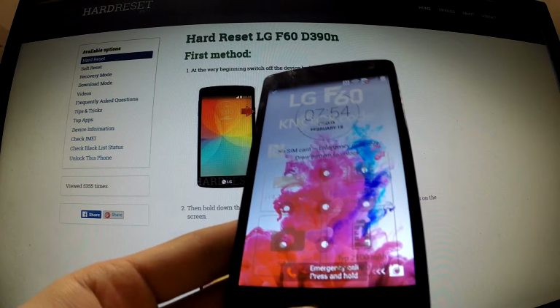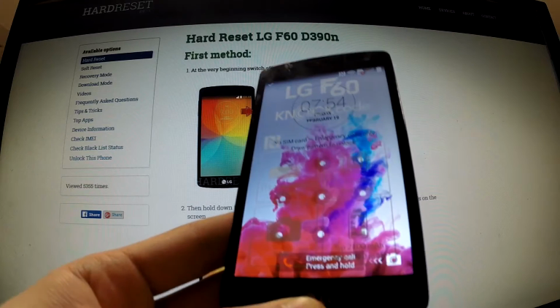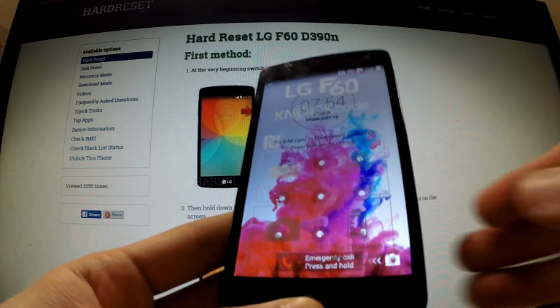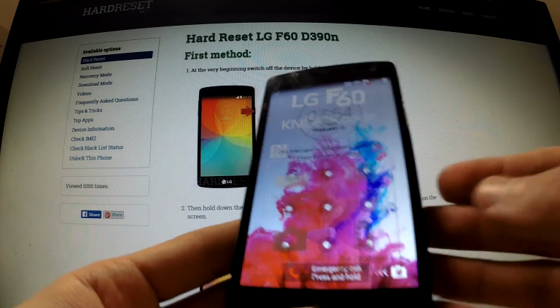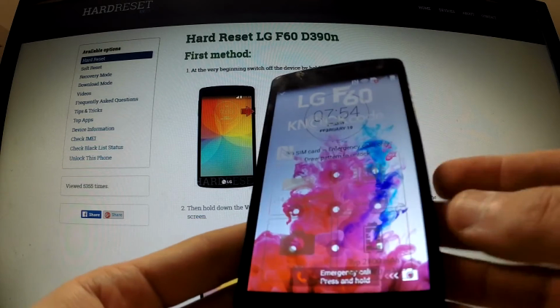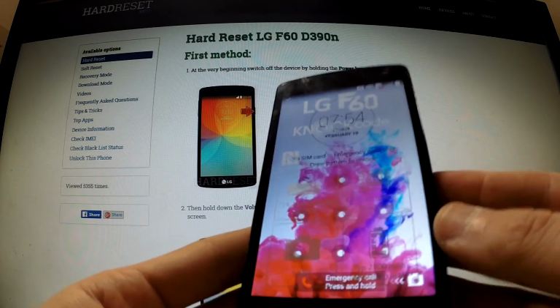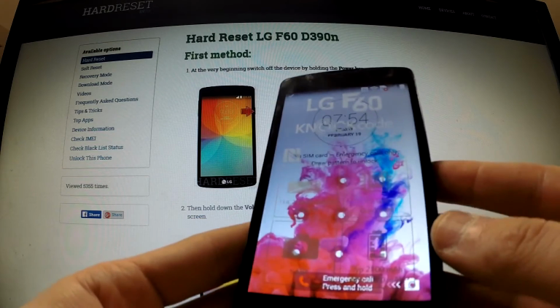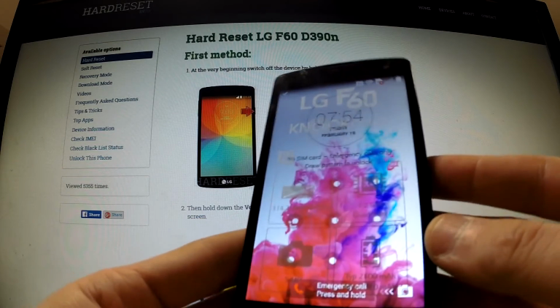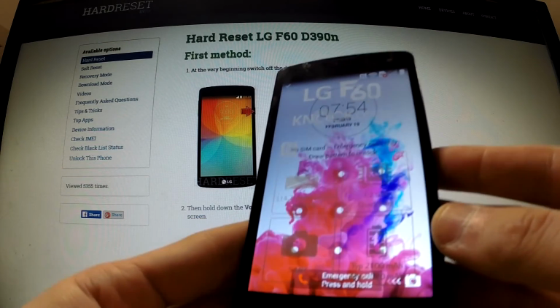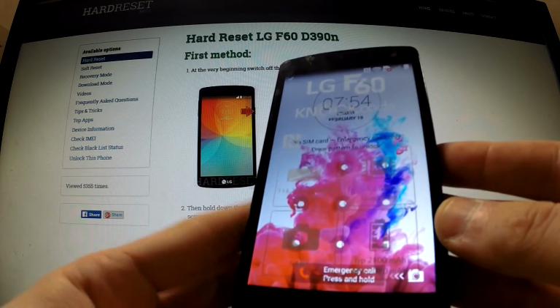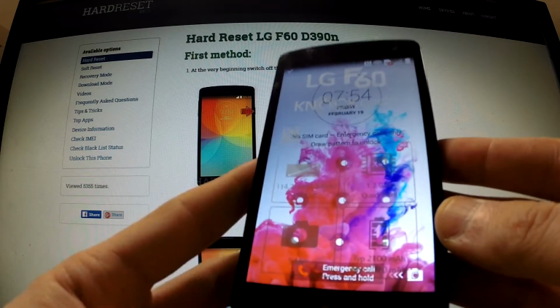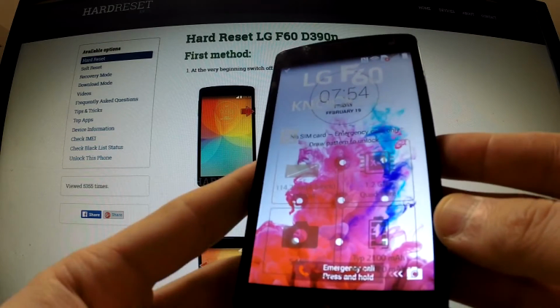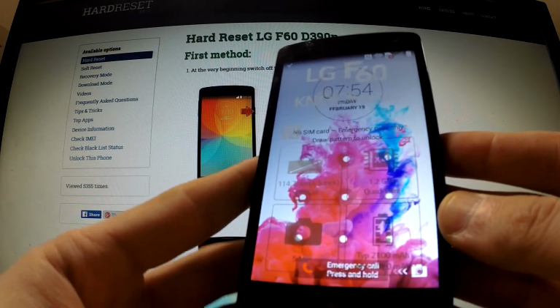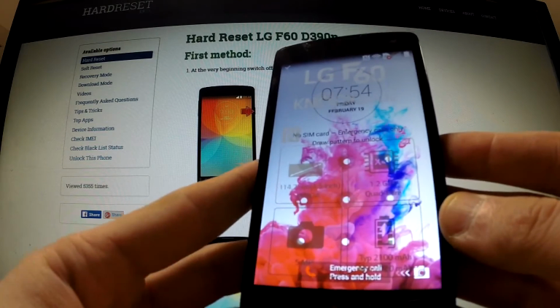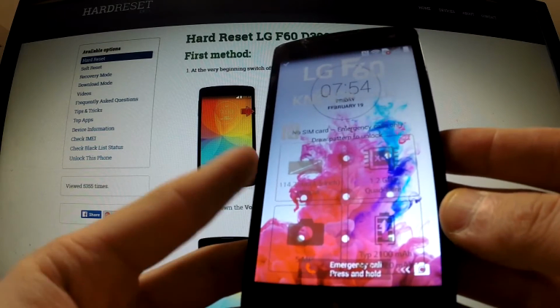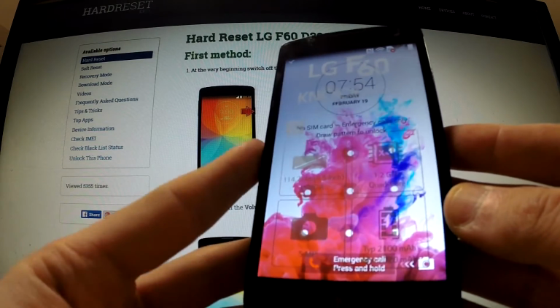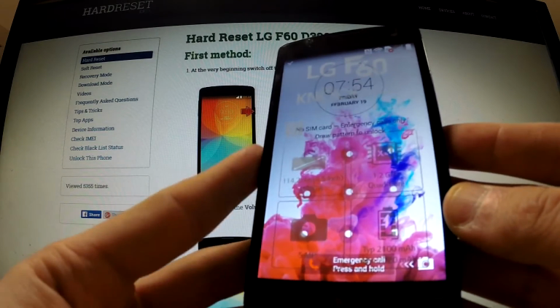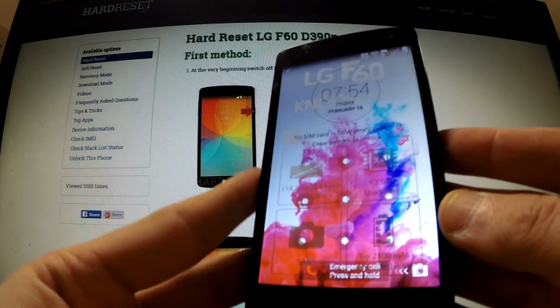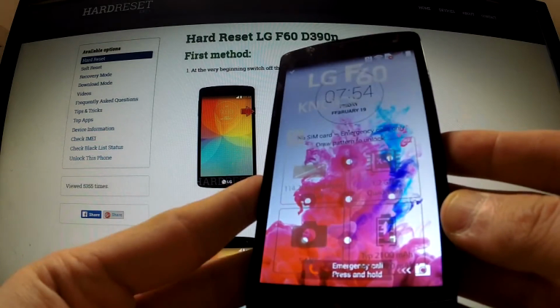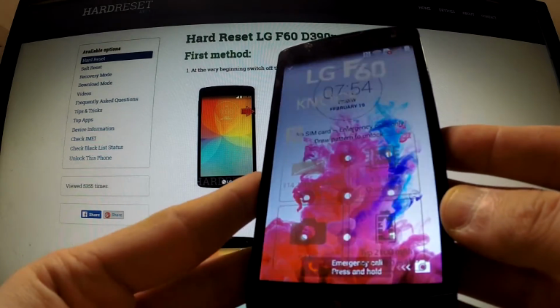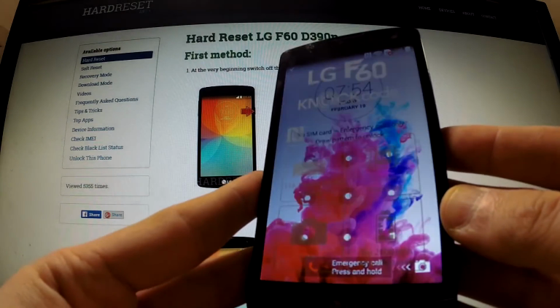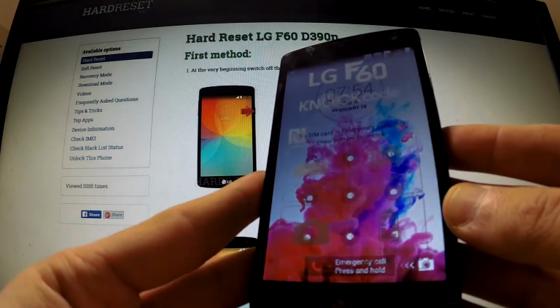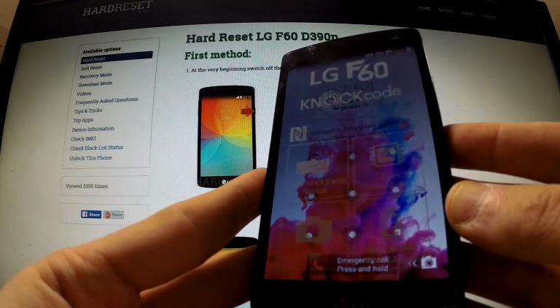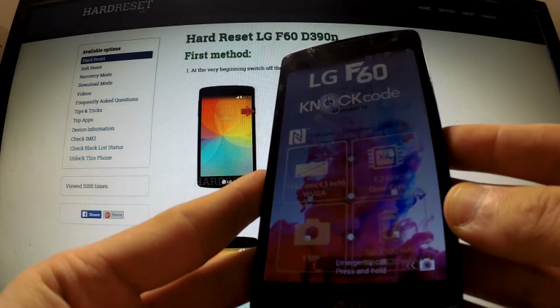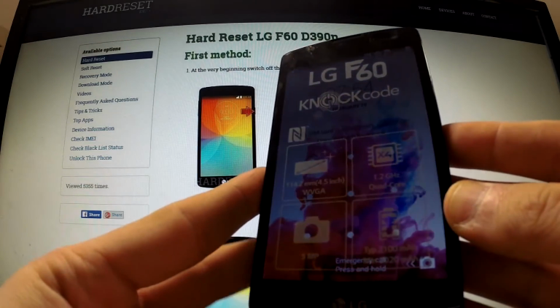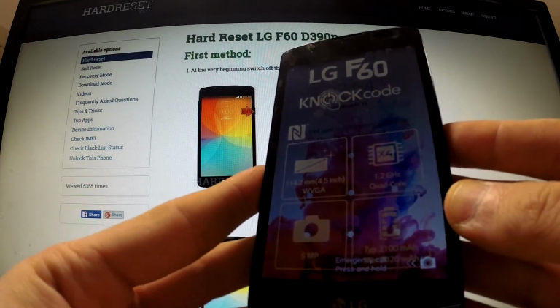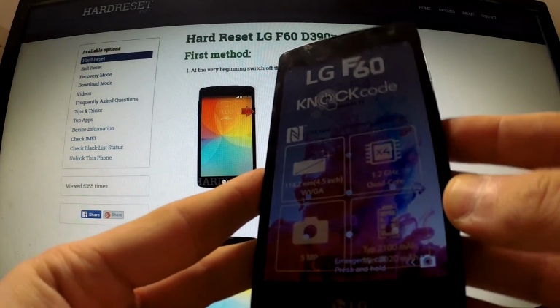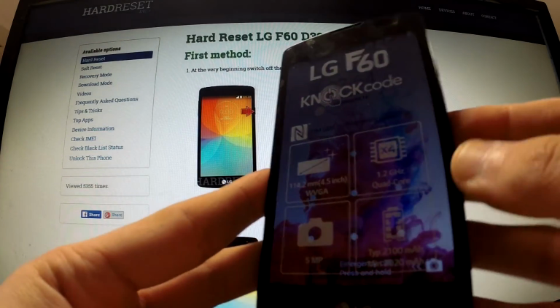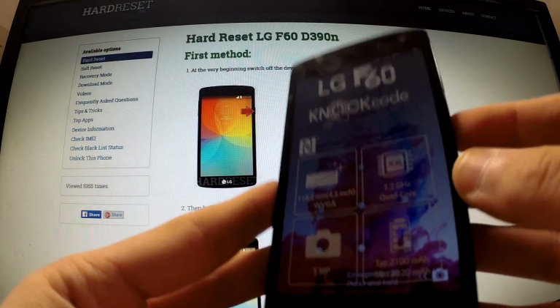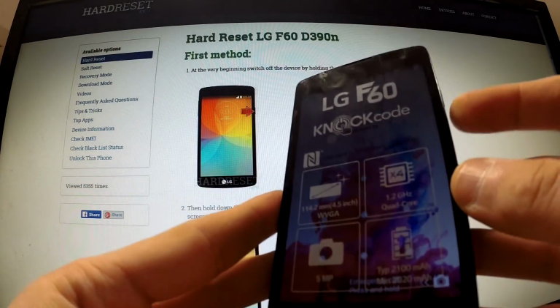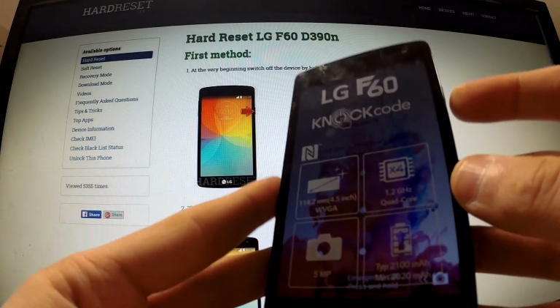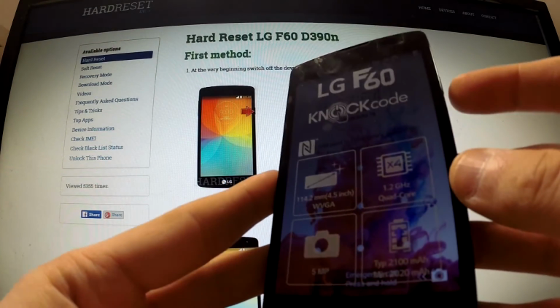I'm going to show you how to perform a factory reset operation on the LG F60.